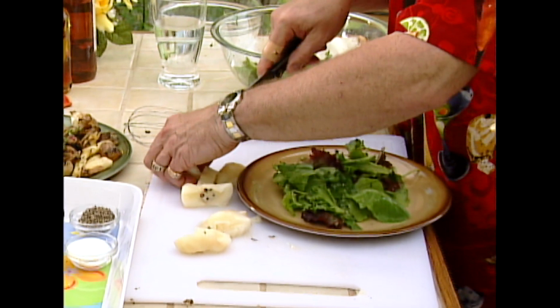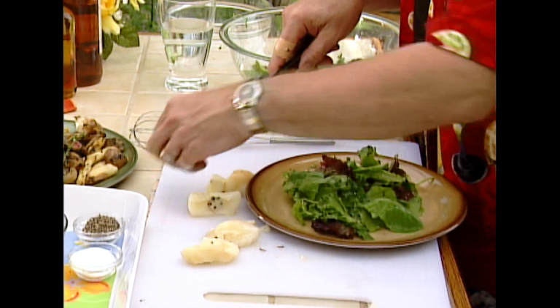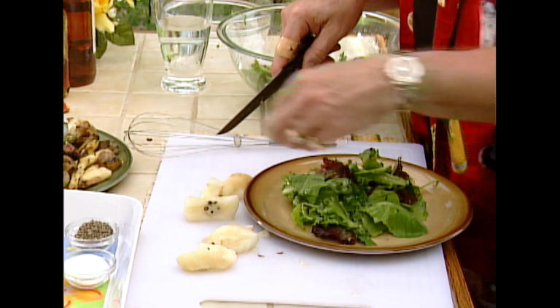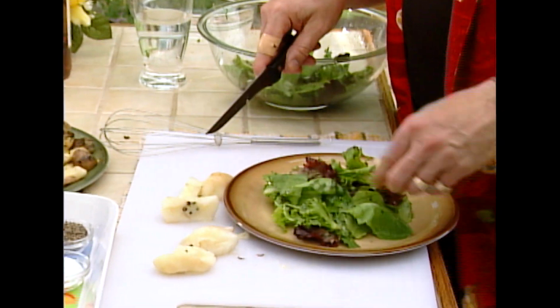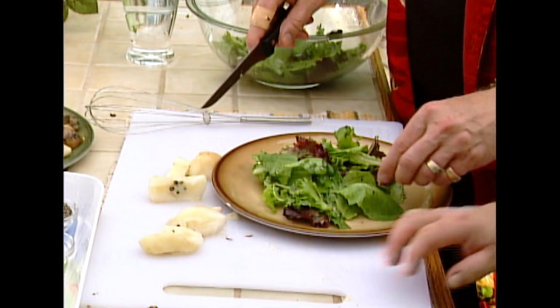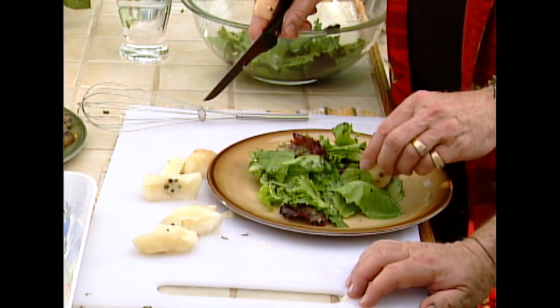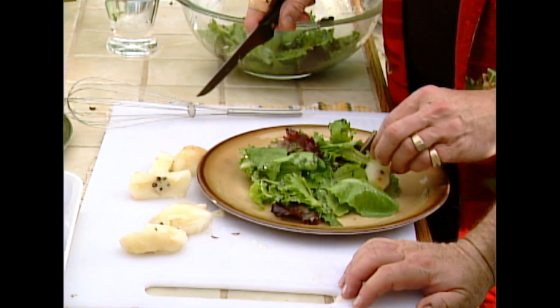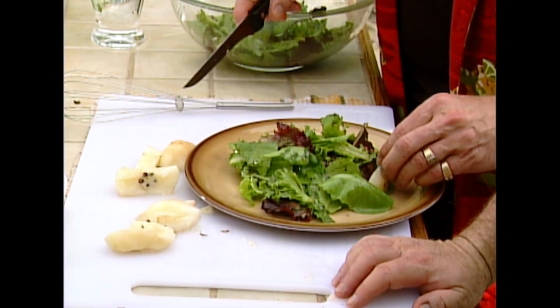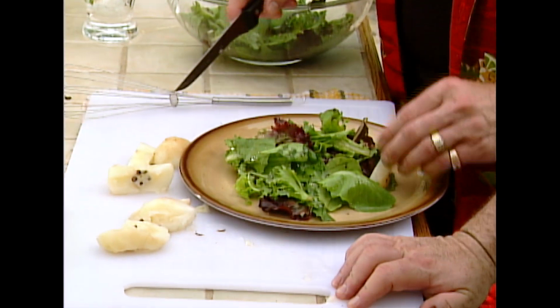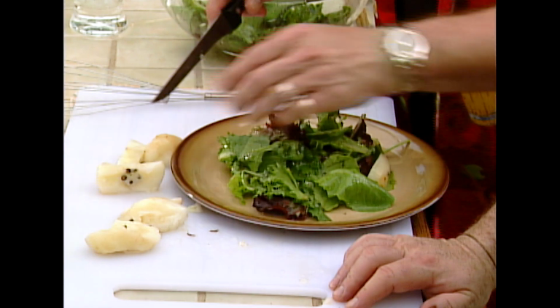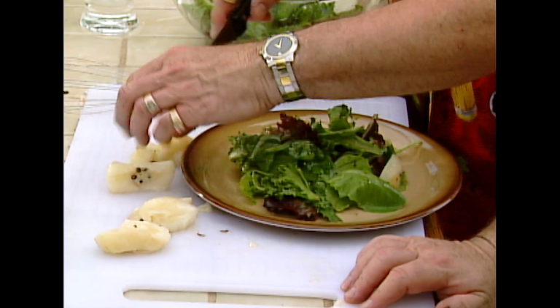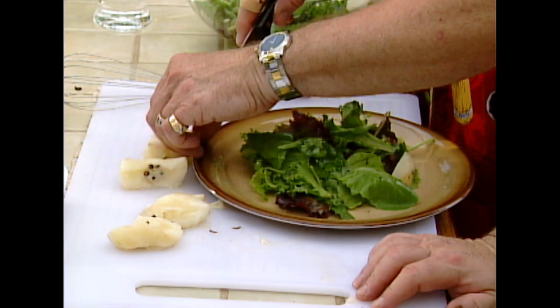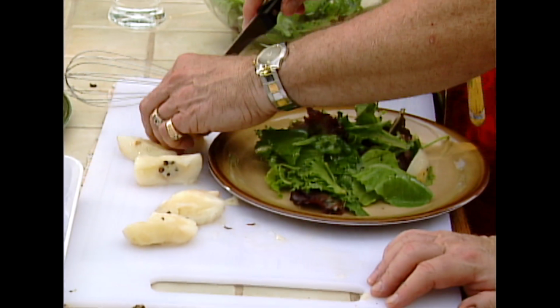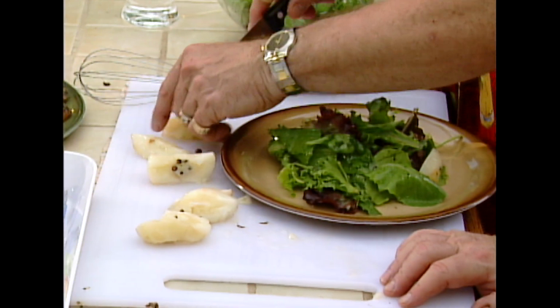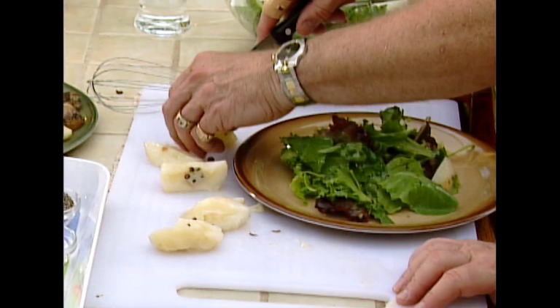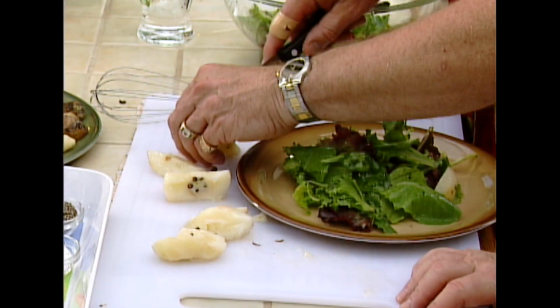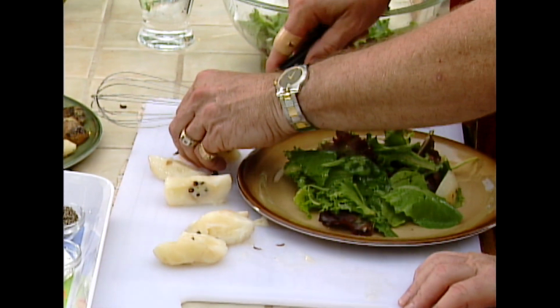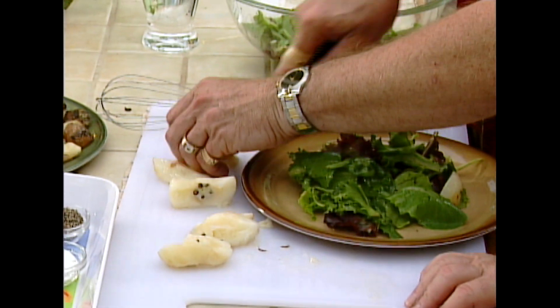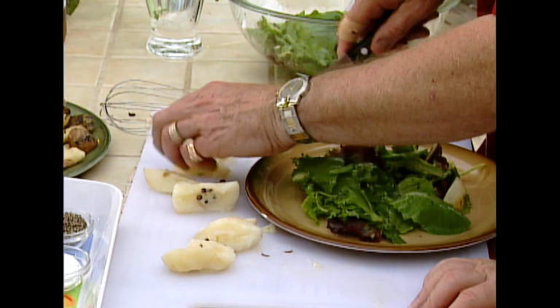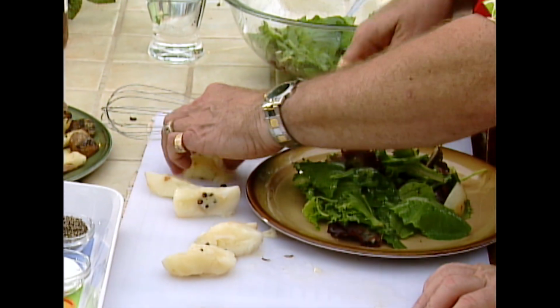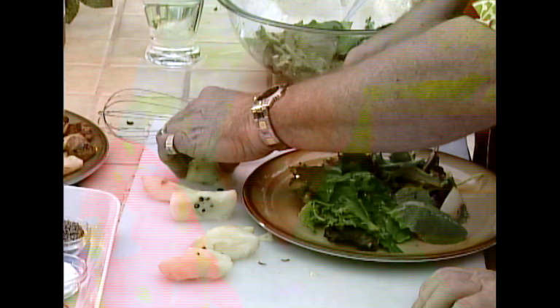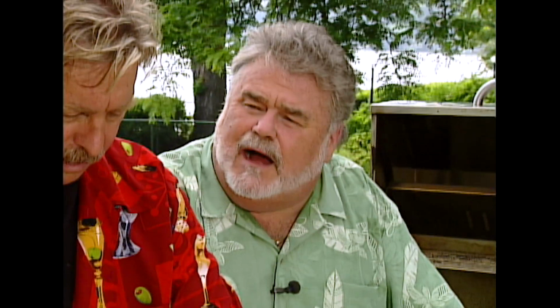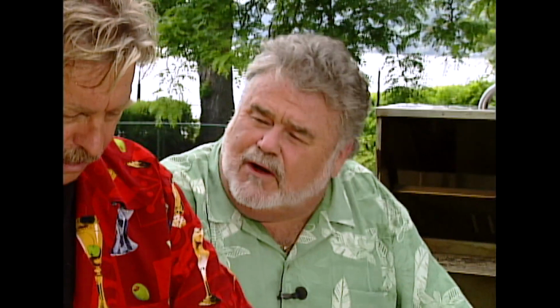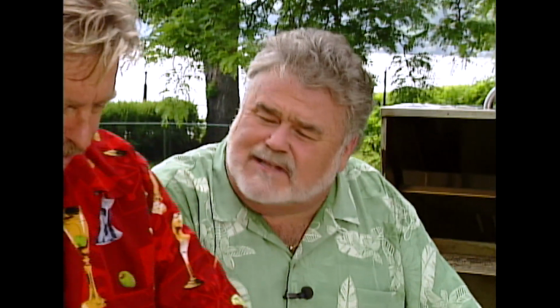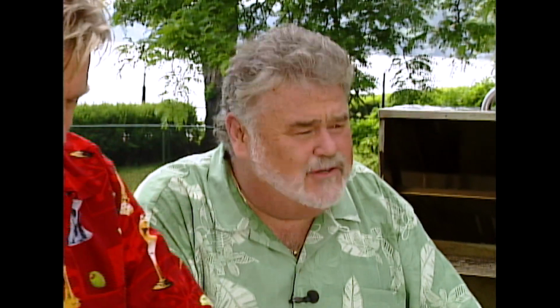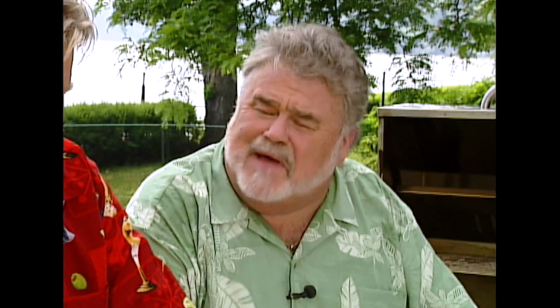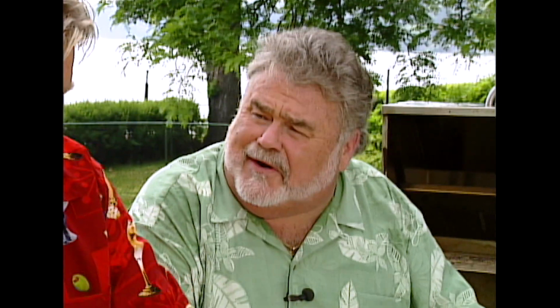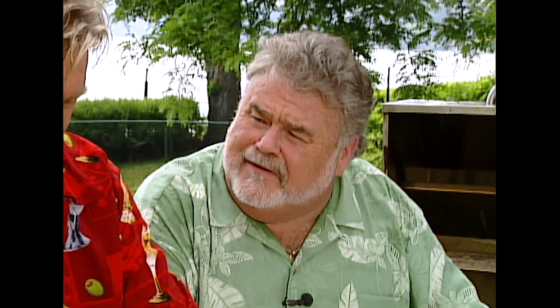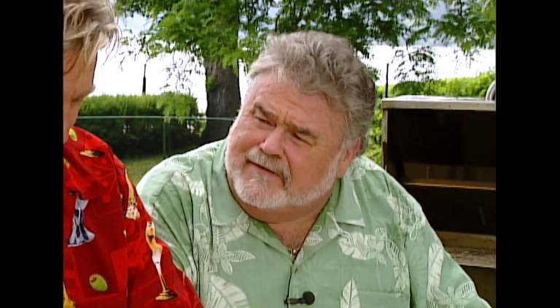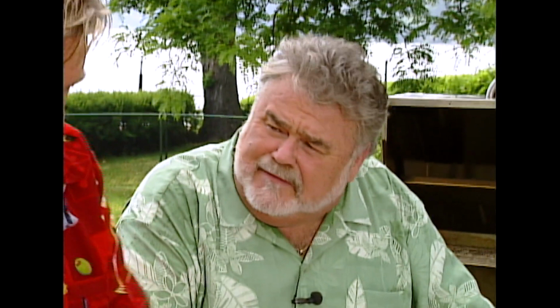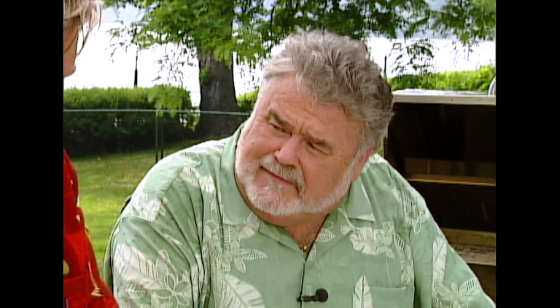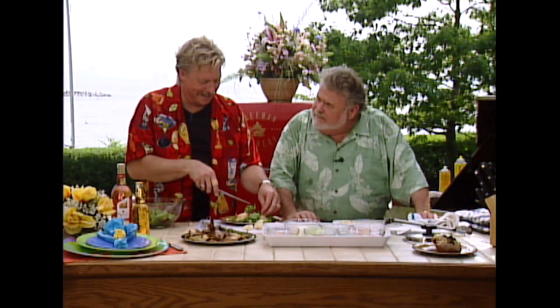I never was very good at decorating a plate. Well, you always did a better job at that than me. Mom always liked you better.